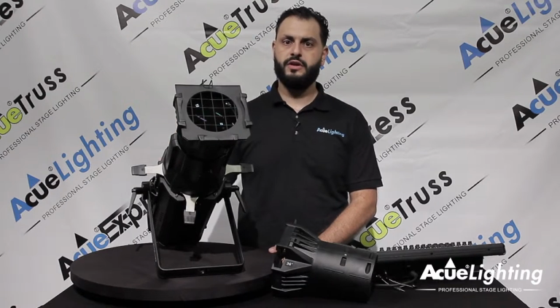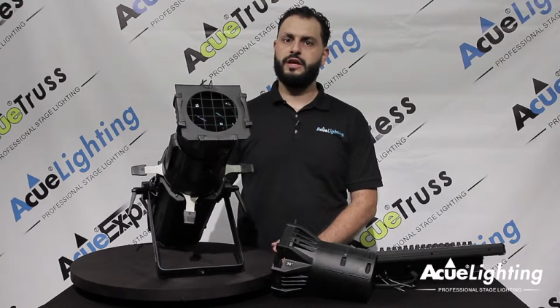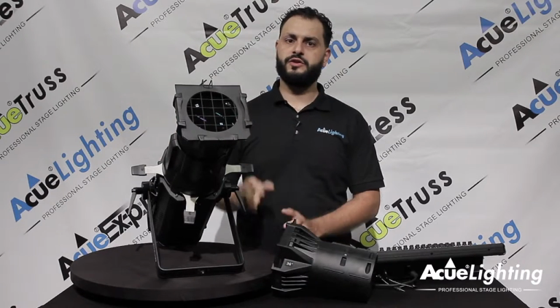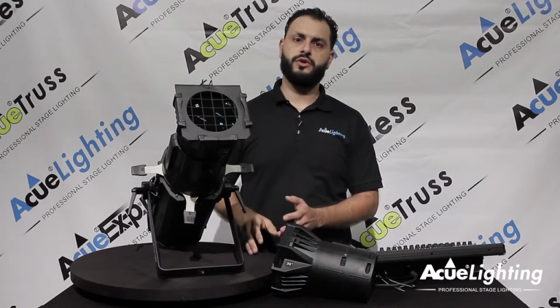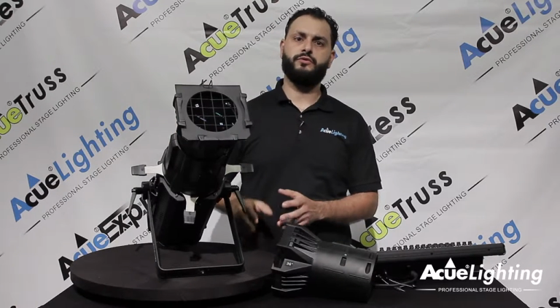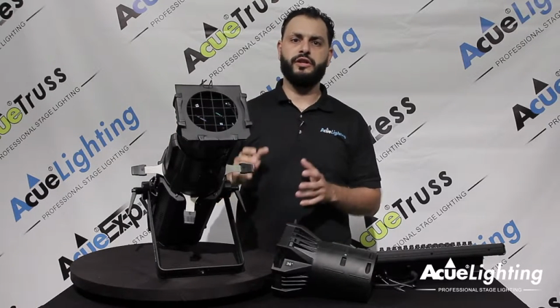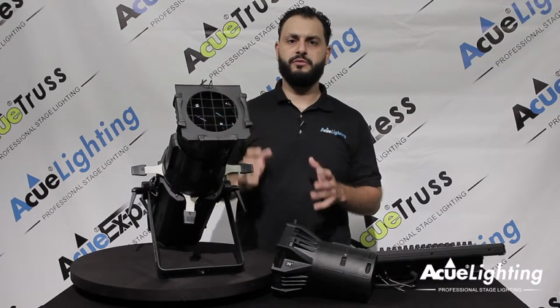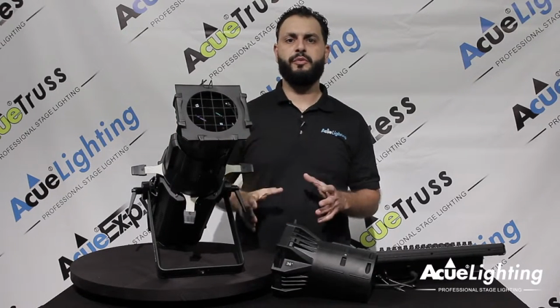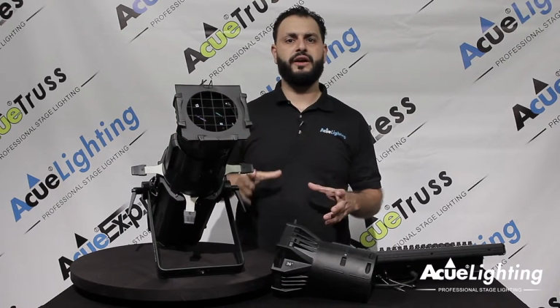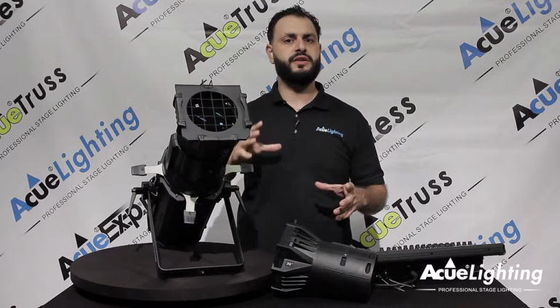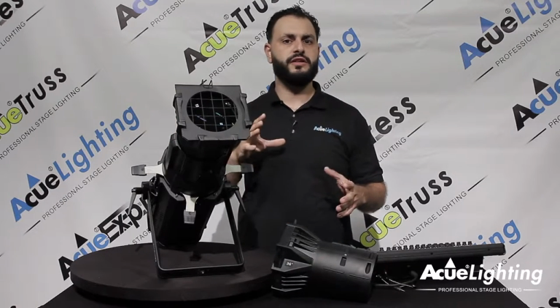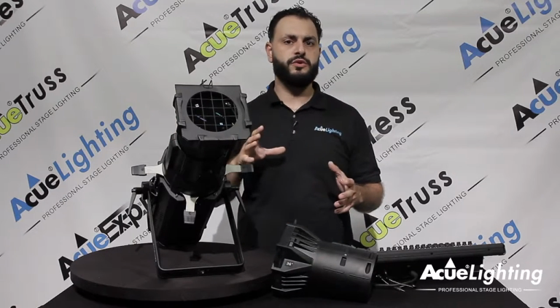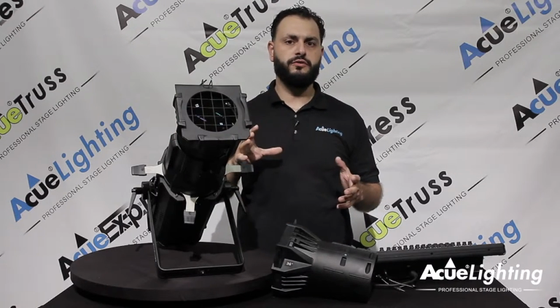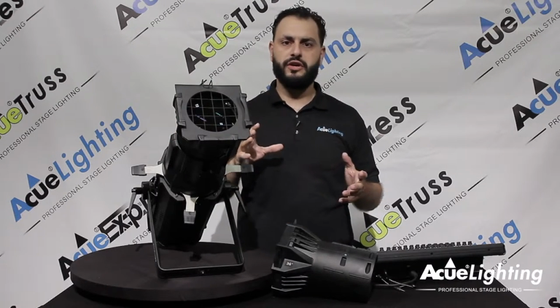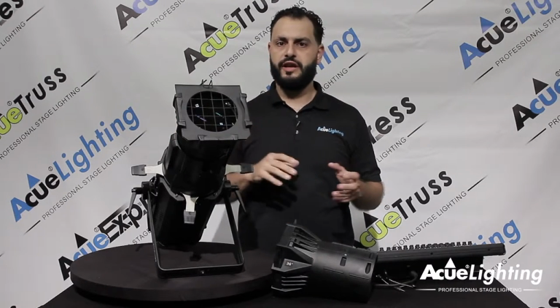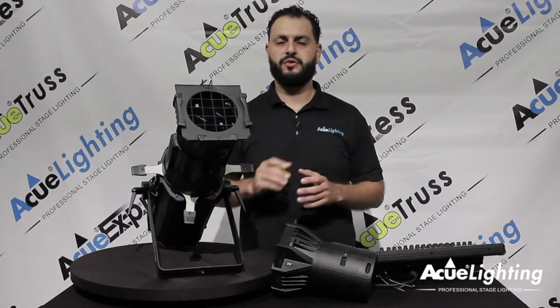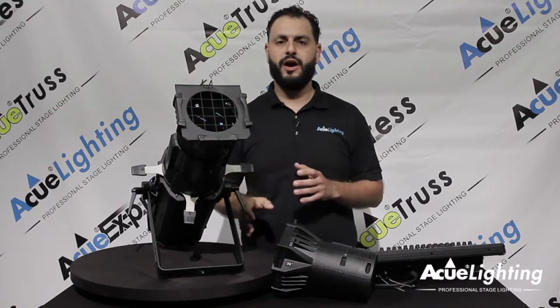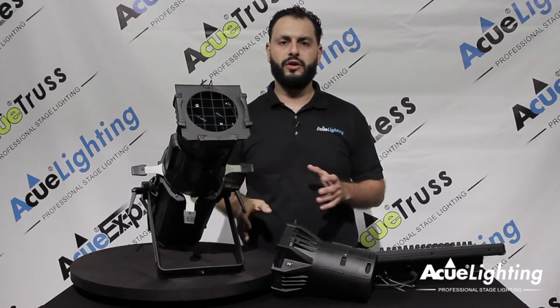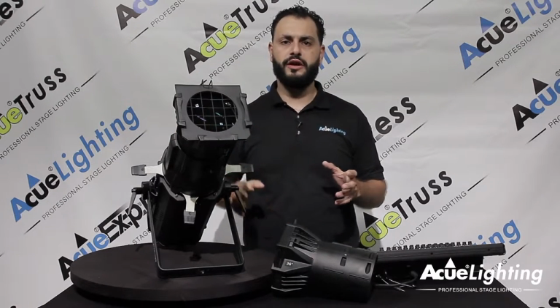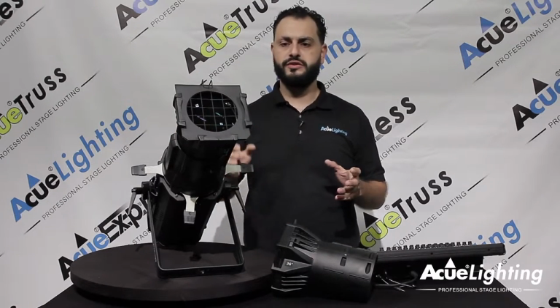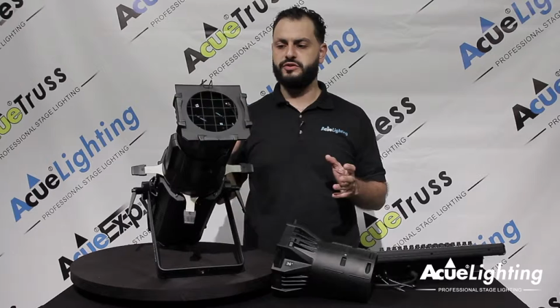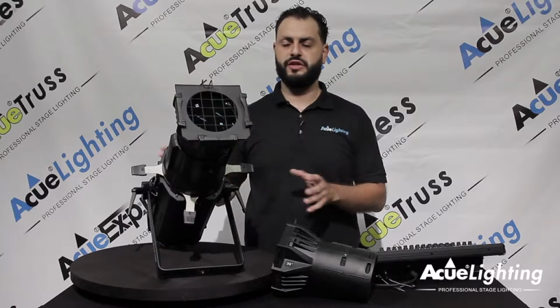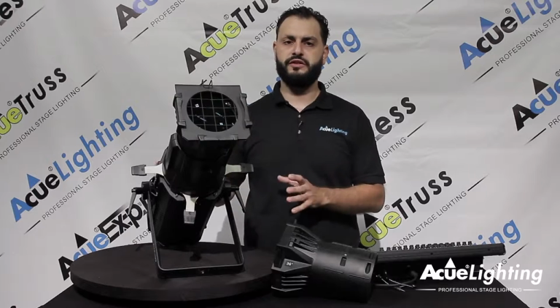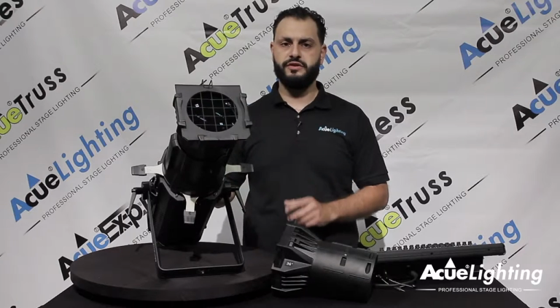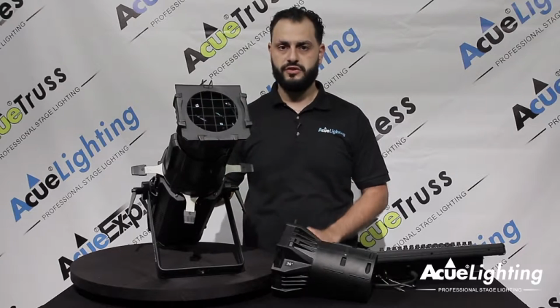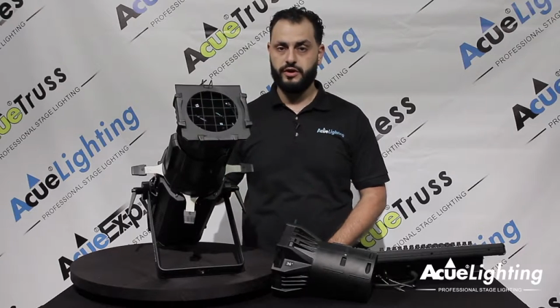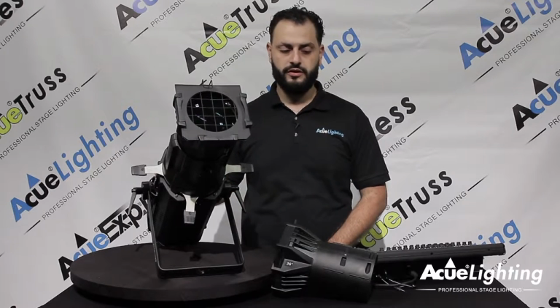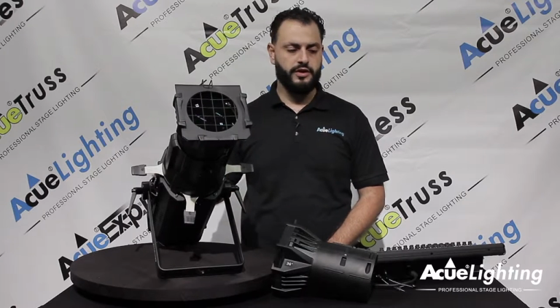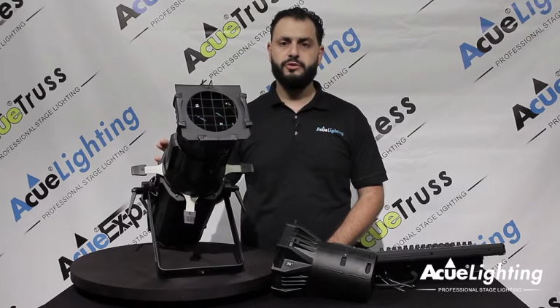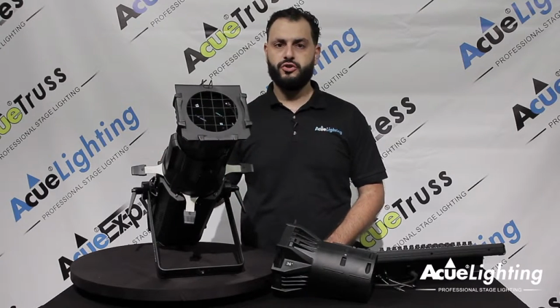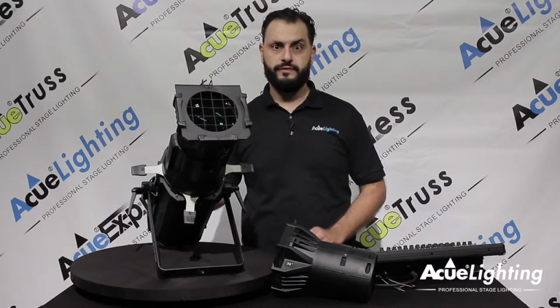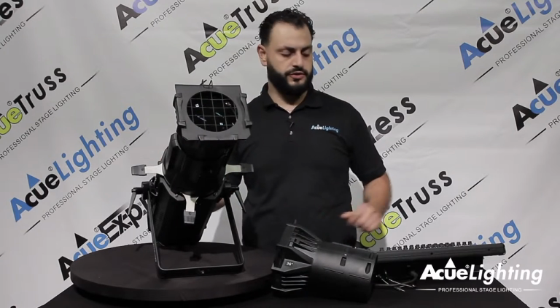That gets rid of running dimmer packs, that gets rid of running extra power lines just to get these things to work. Let me show you the fixture.